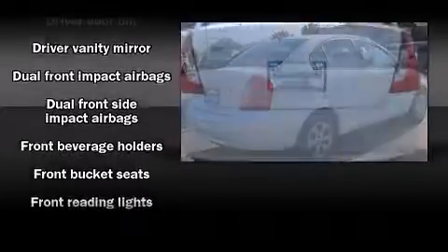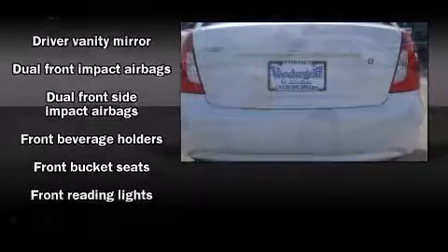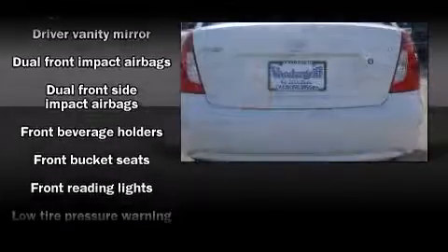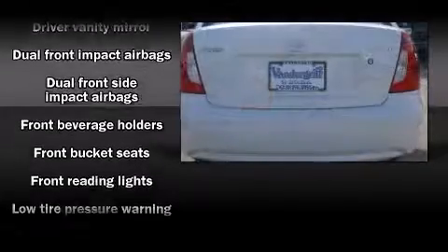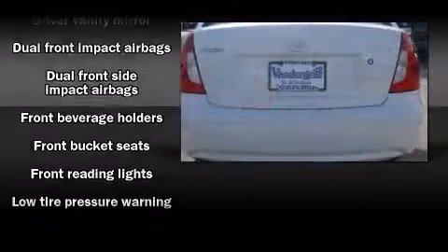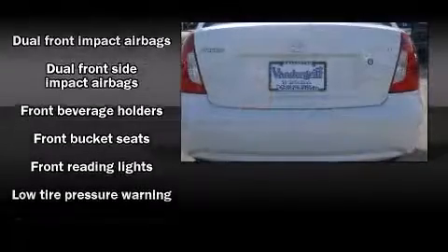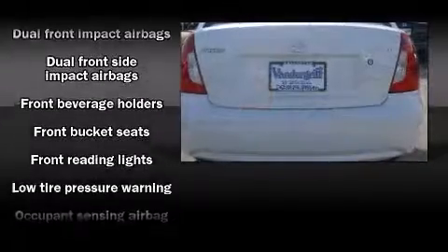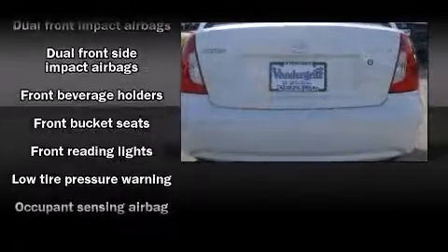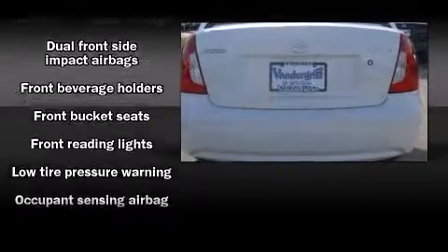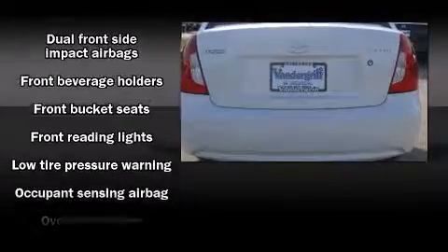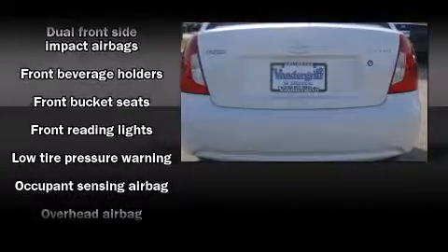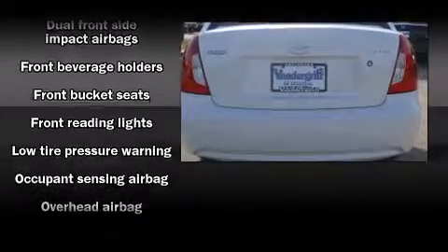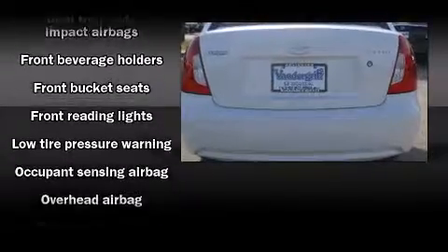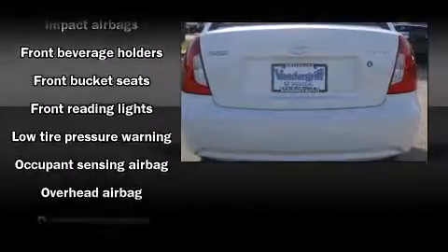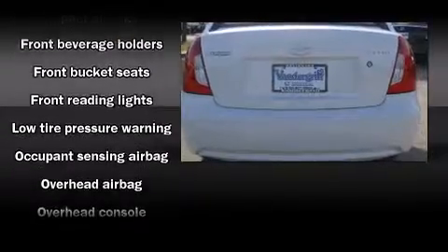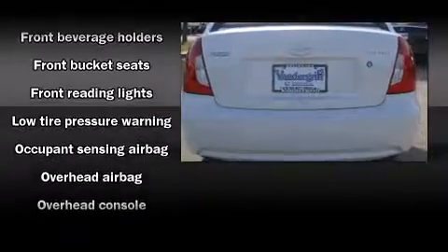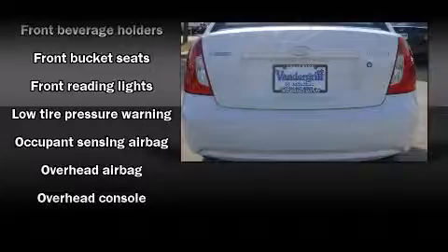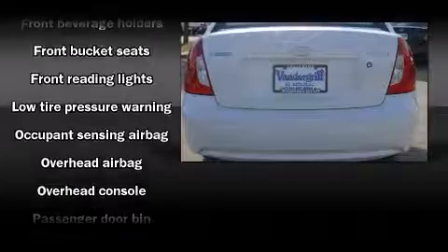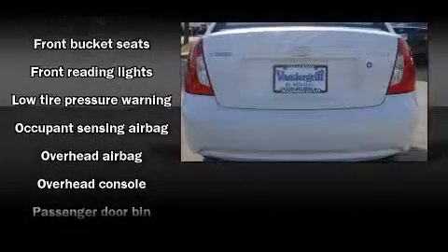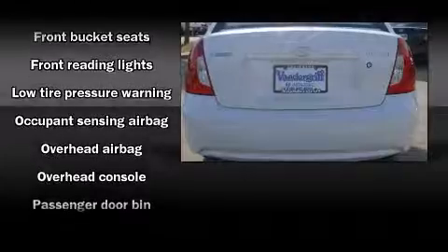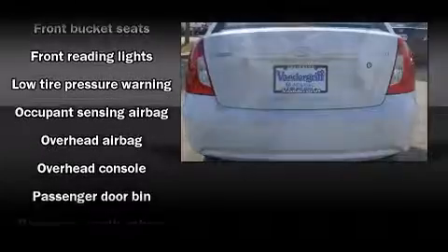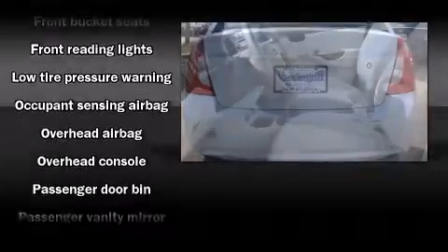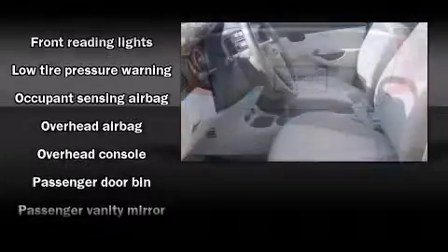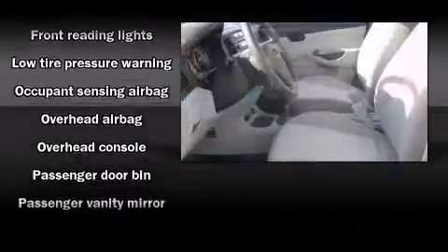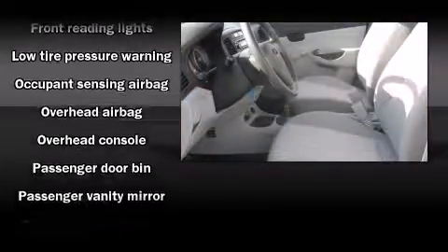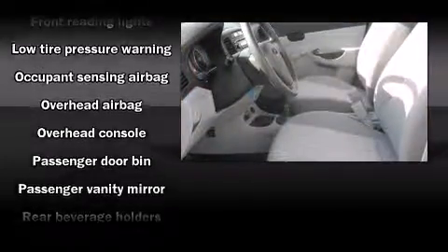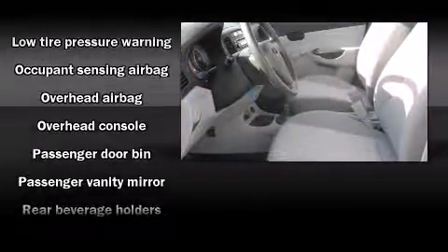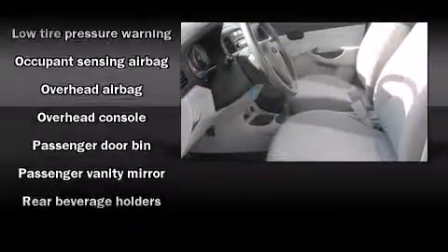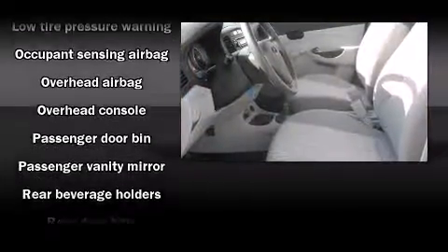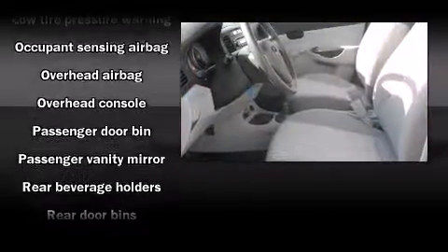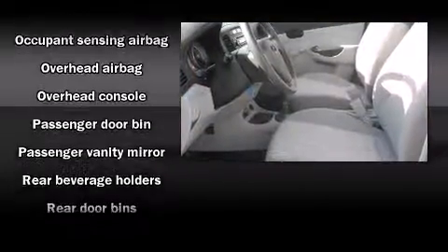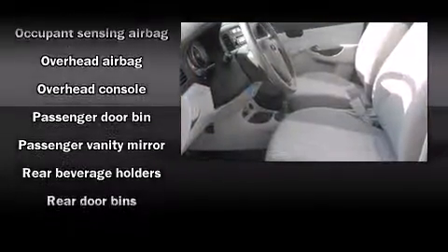All of the following features are included: air conditioning, an overhead console, and a split-folding rear seat.